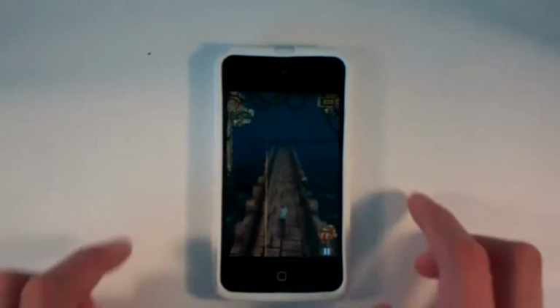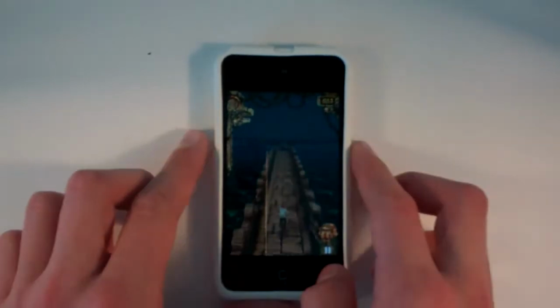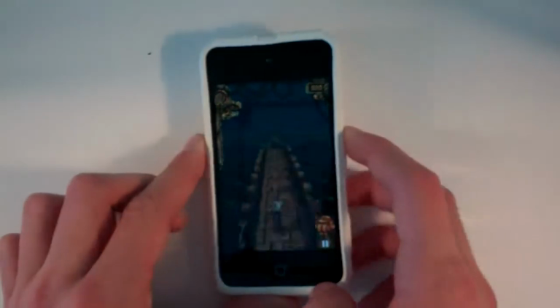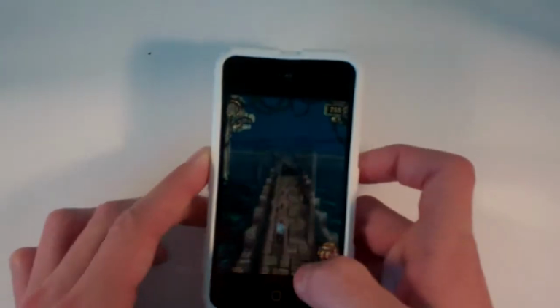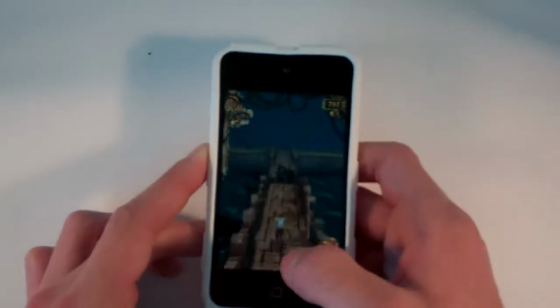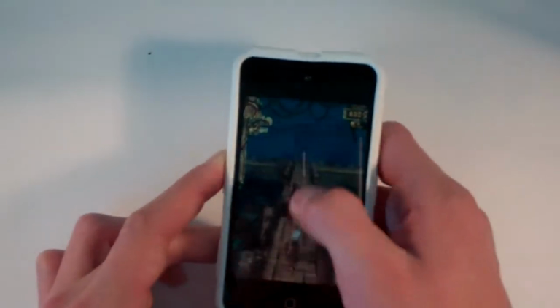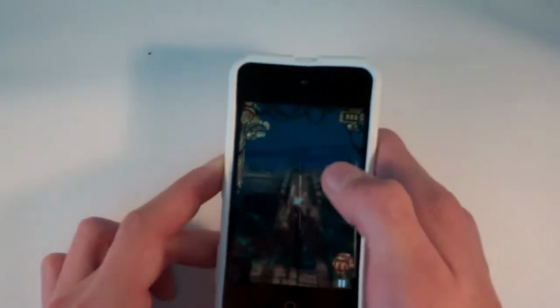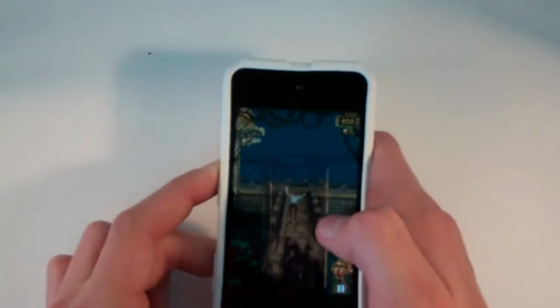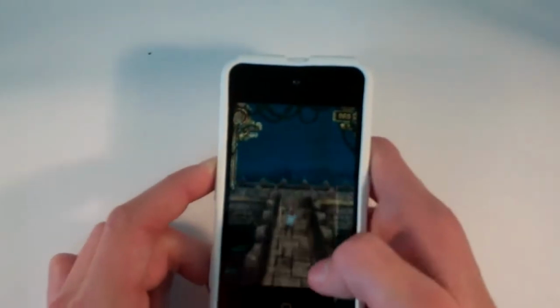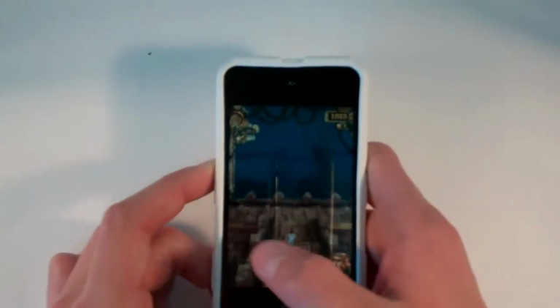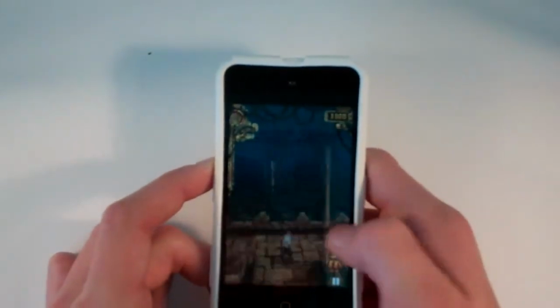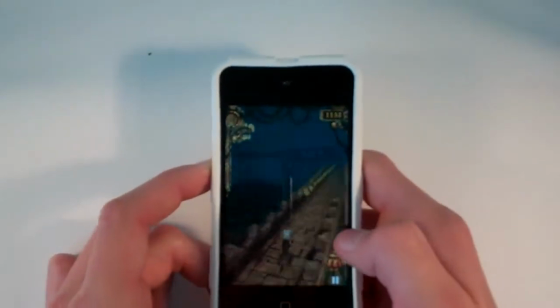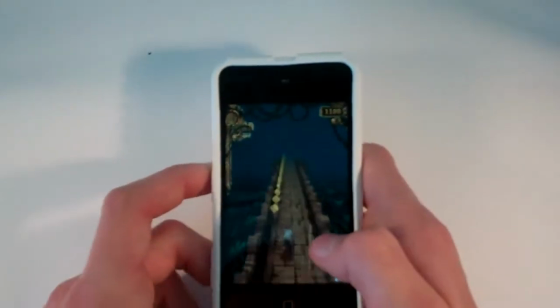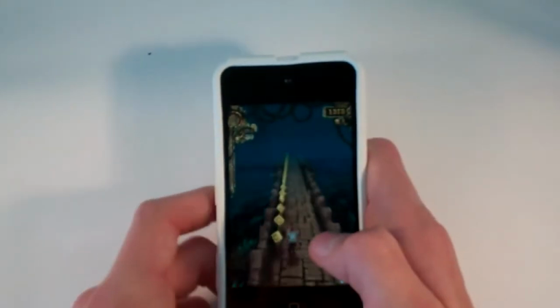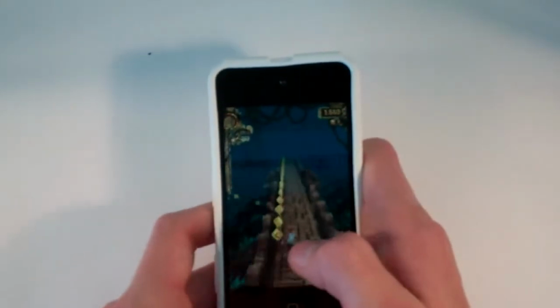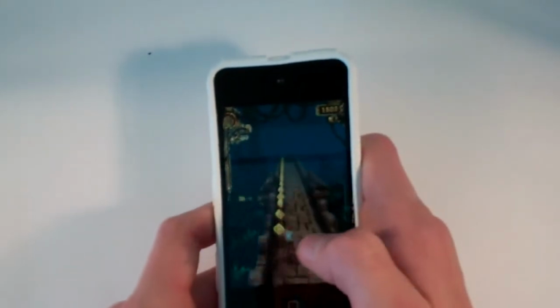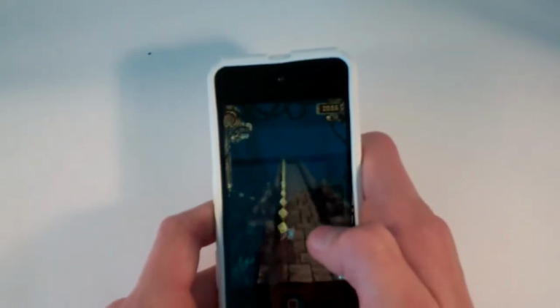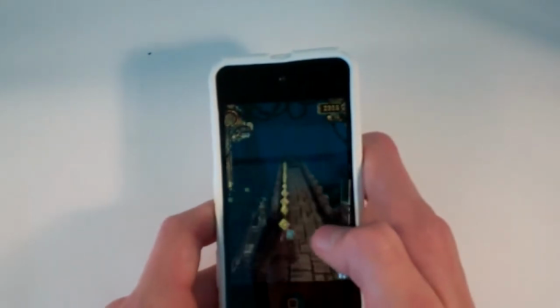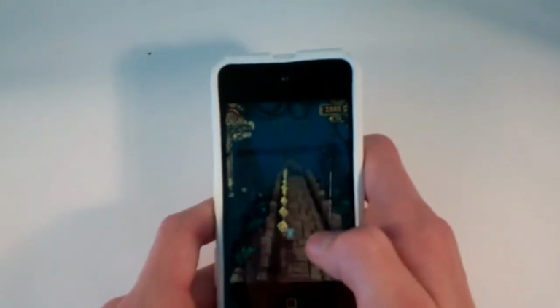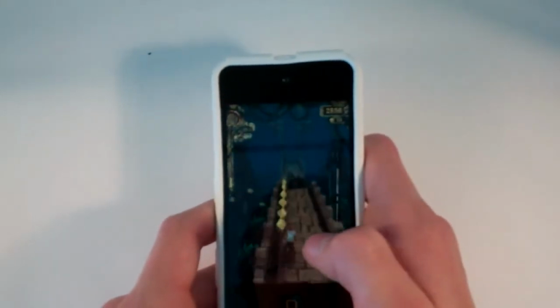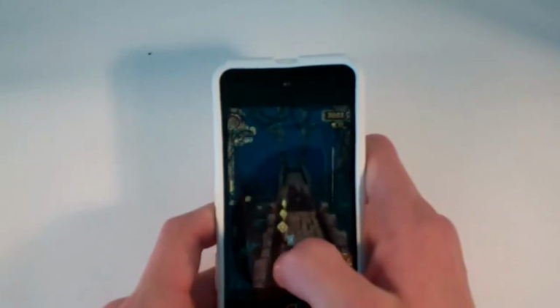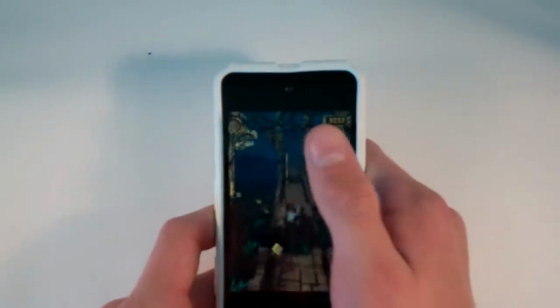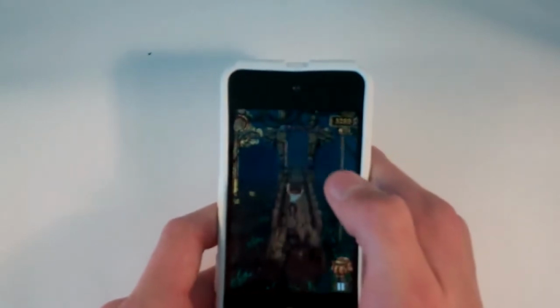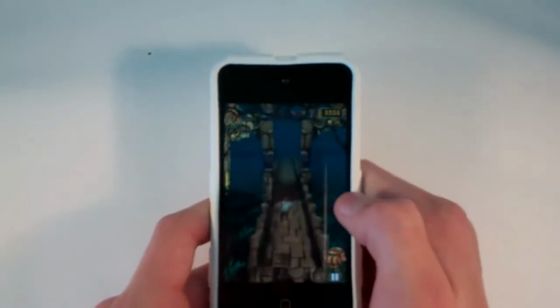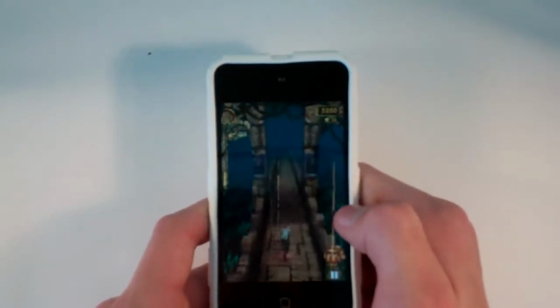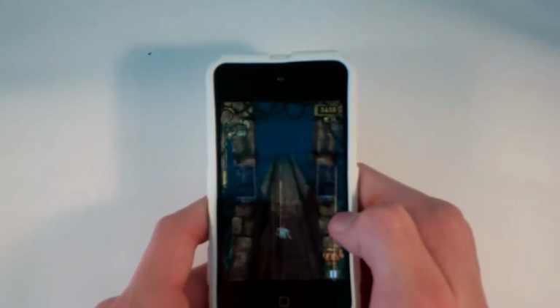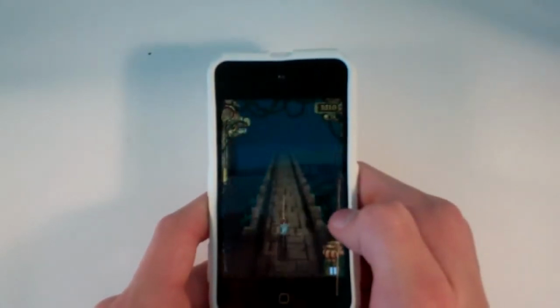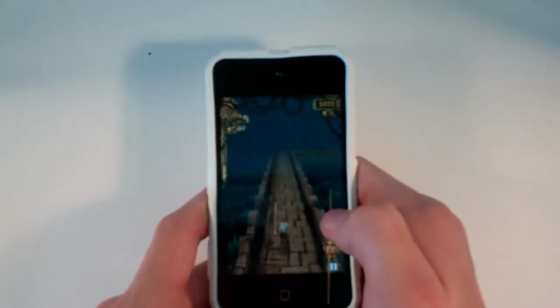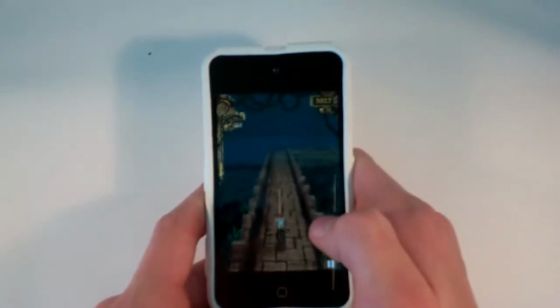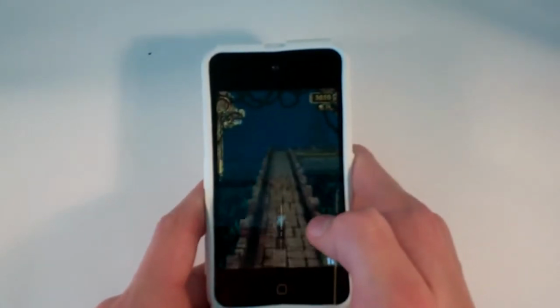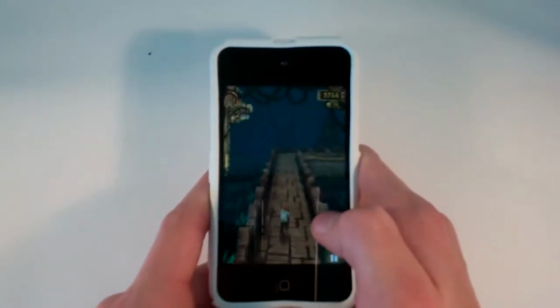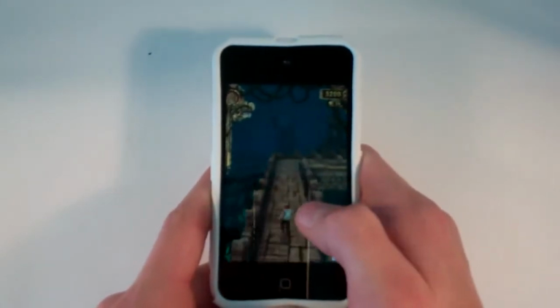As you can see, the graphics on this game absolutely look amazing — they're almost 3D. Especially for a free app, this is probably one of the best you can get.